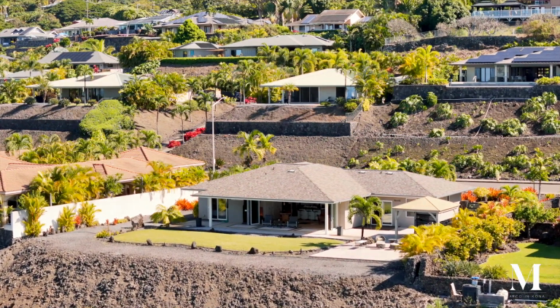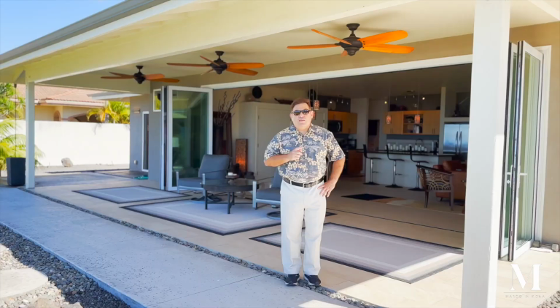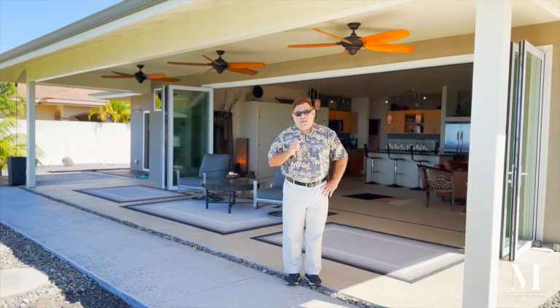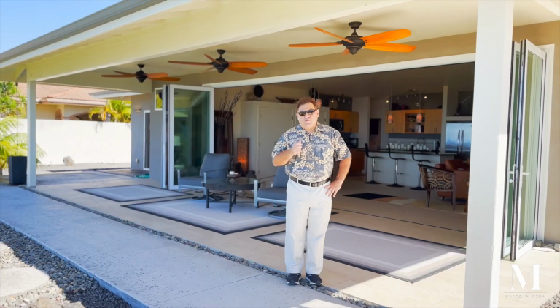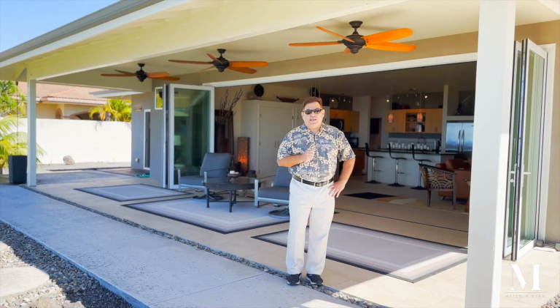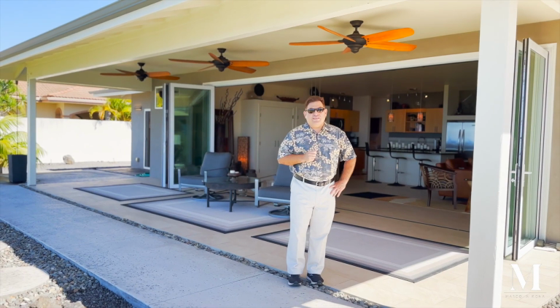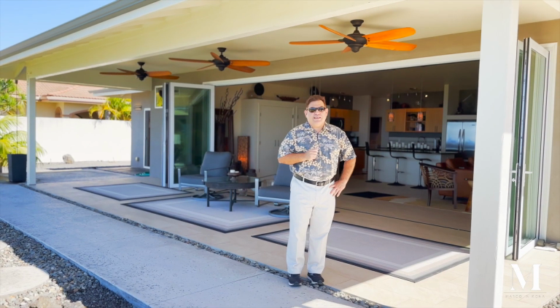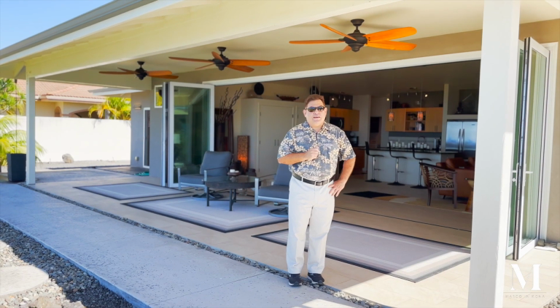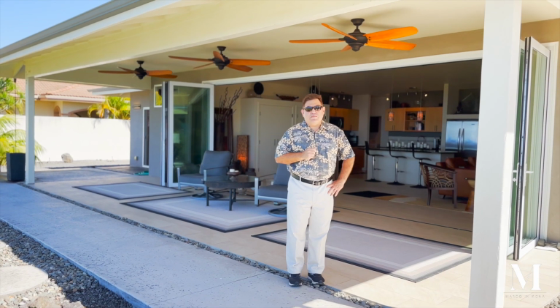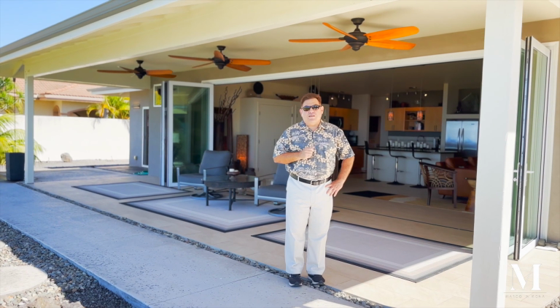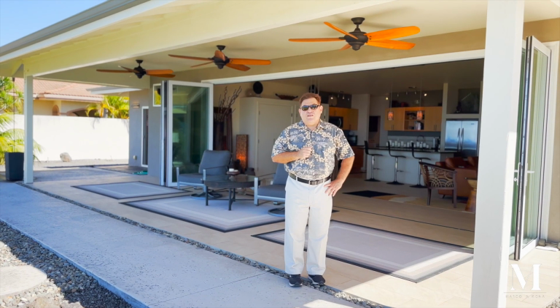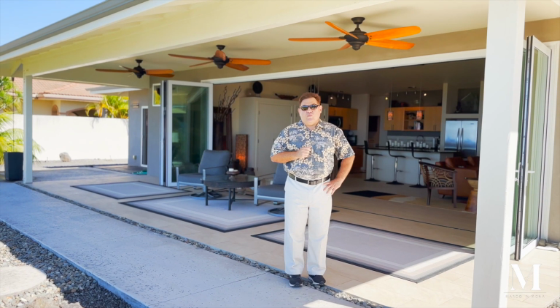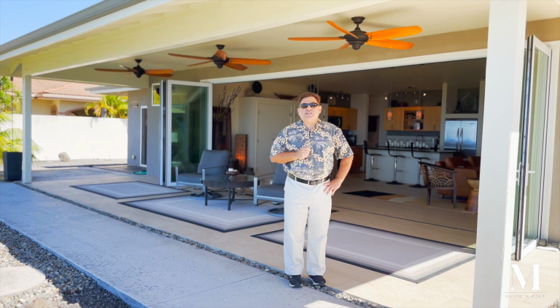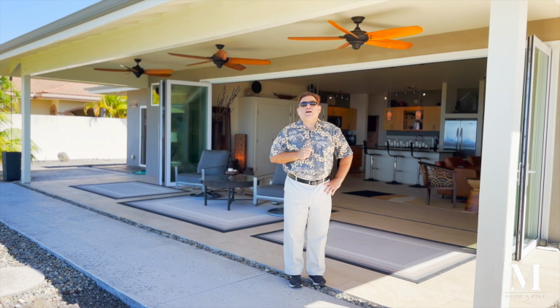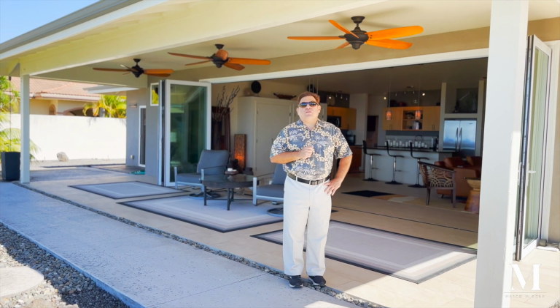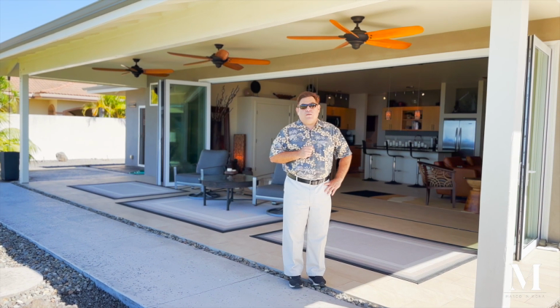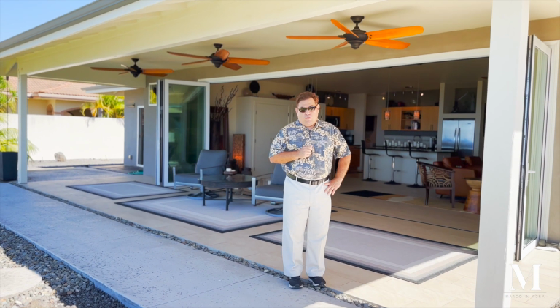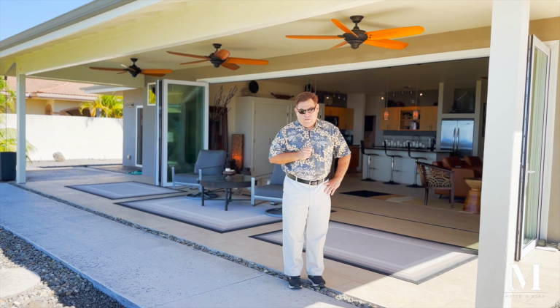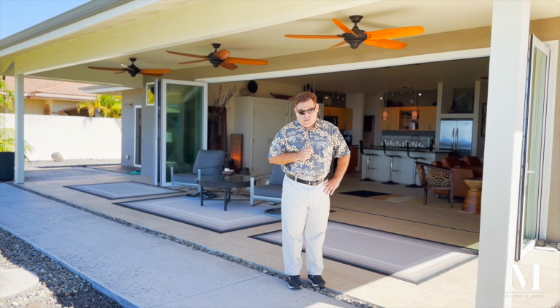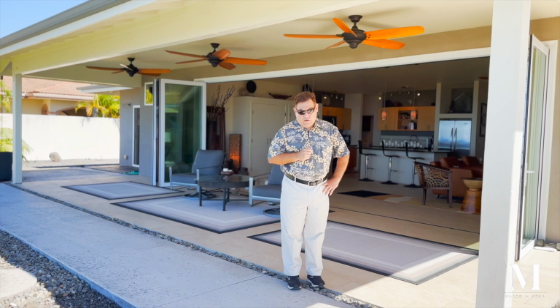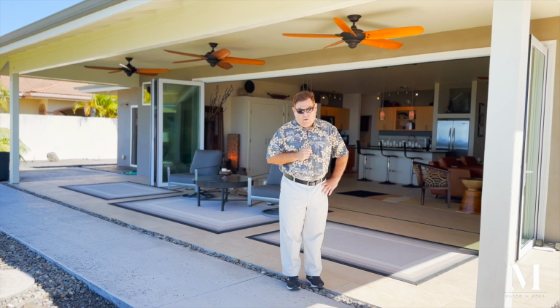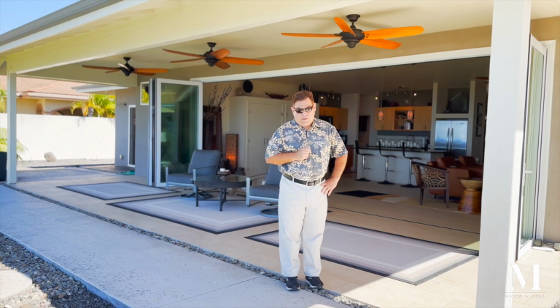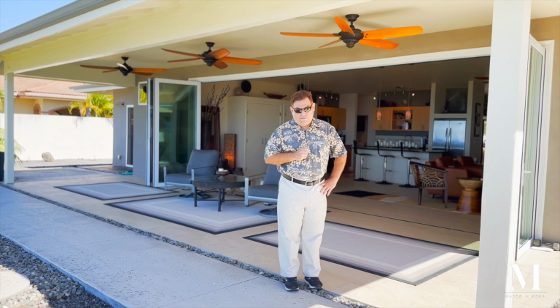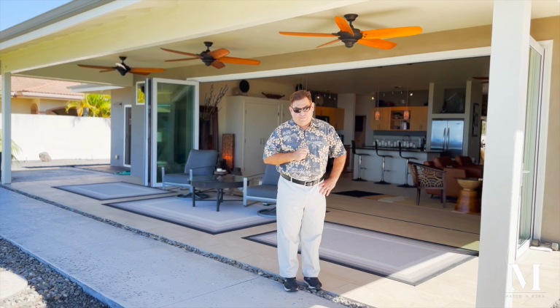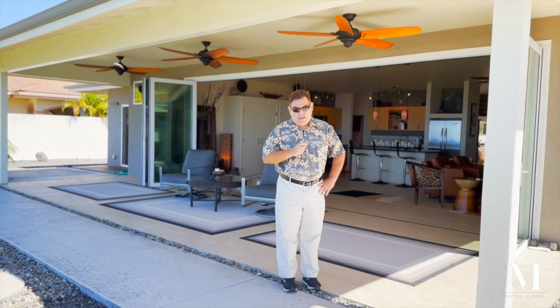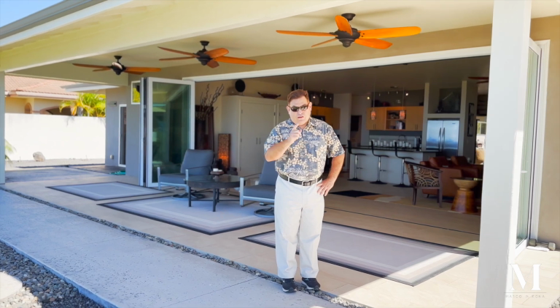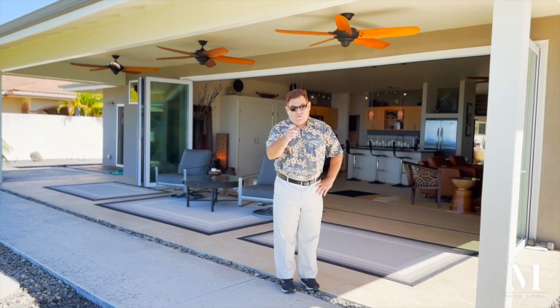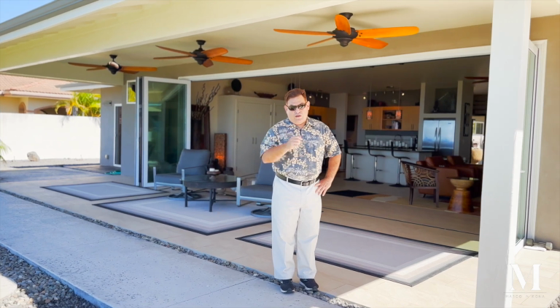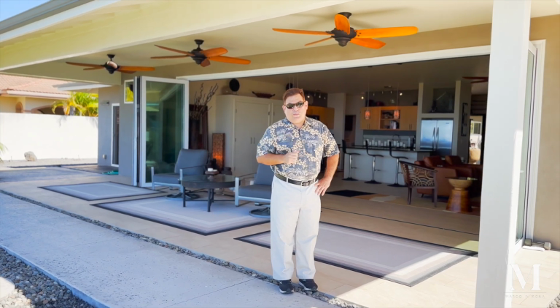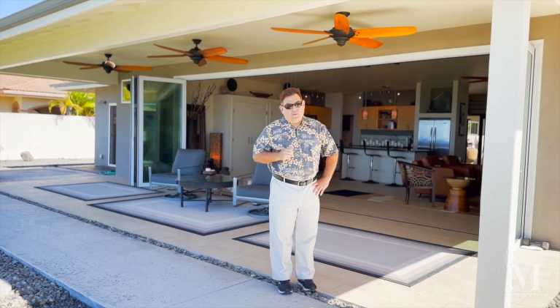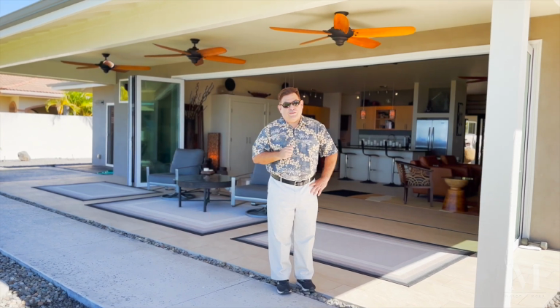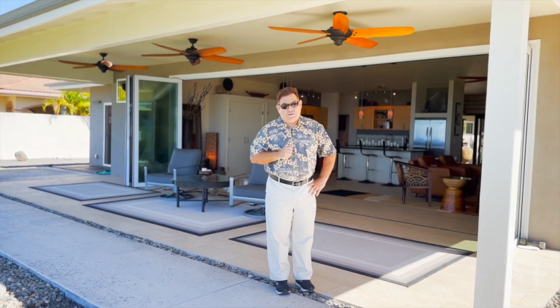Thank you for taking the time. Reach out for a private showing appointment and I'll look forward to speaking with you soon.